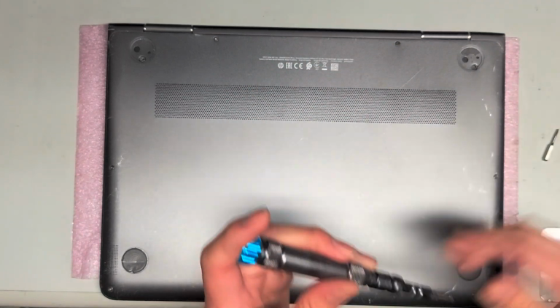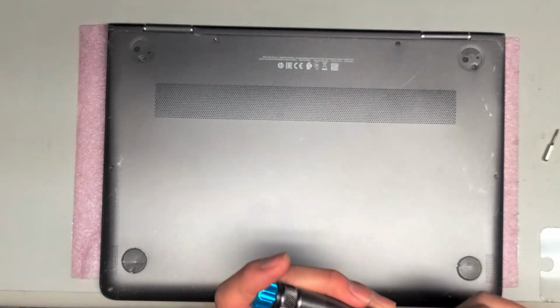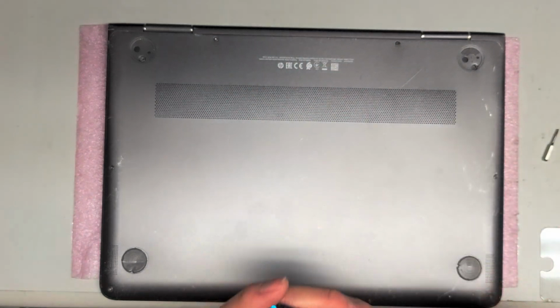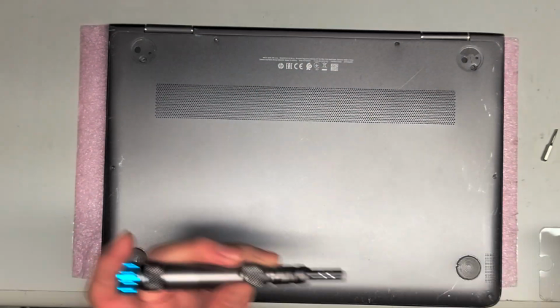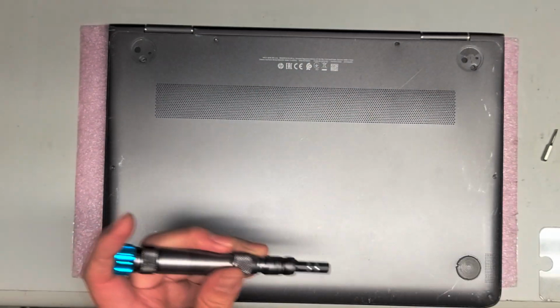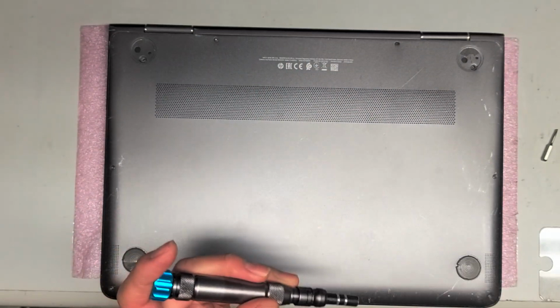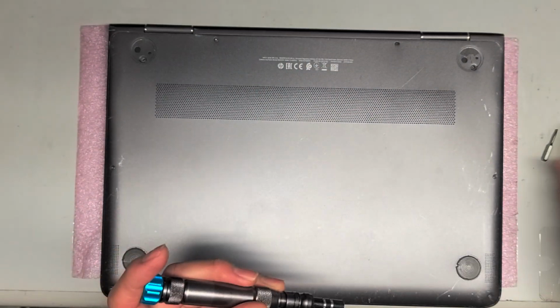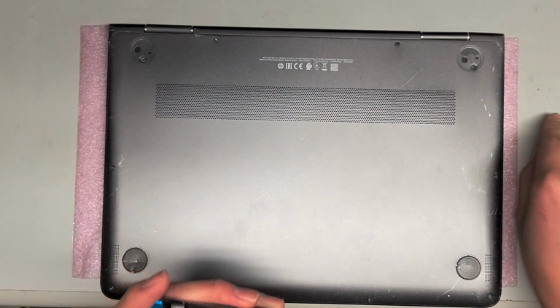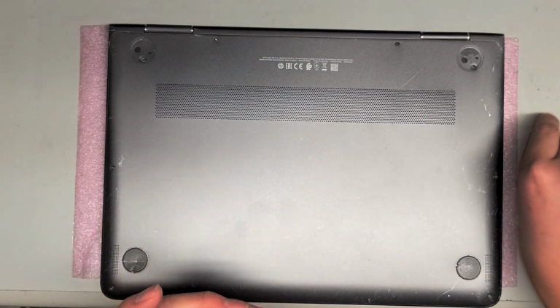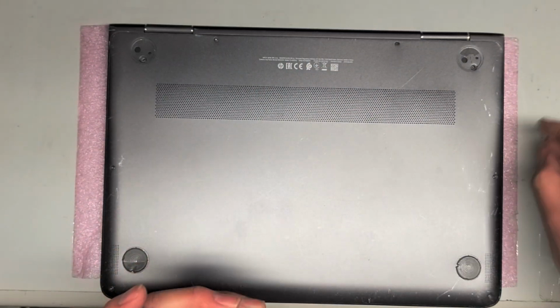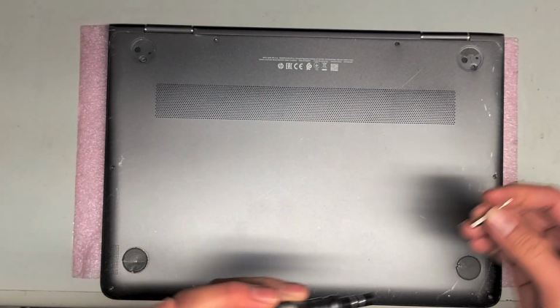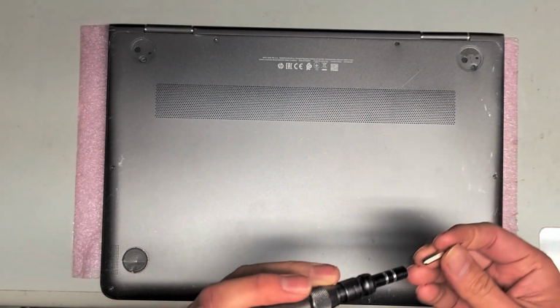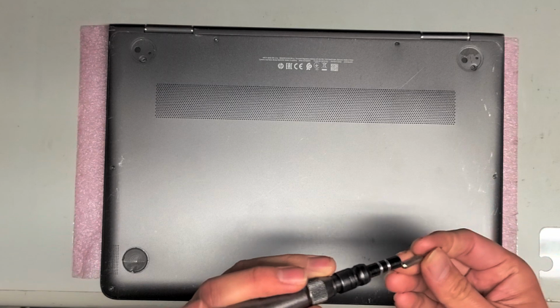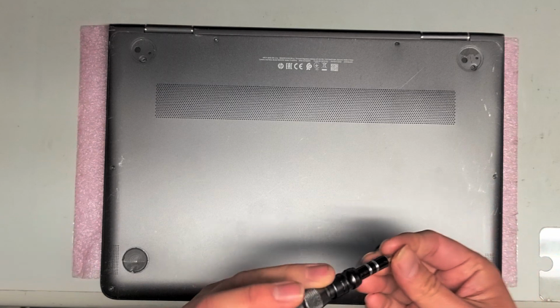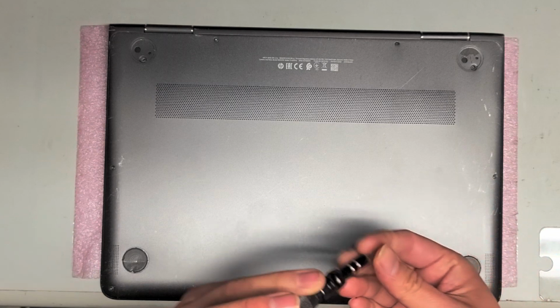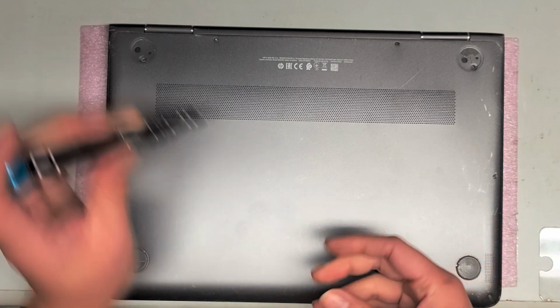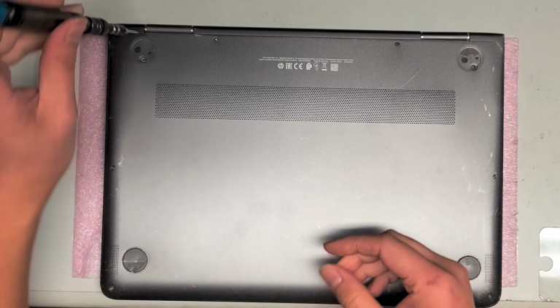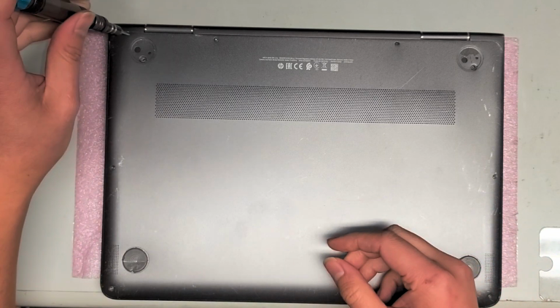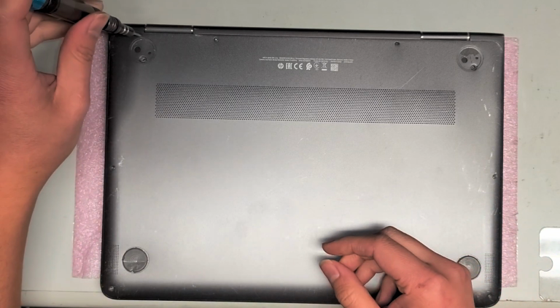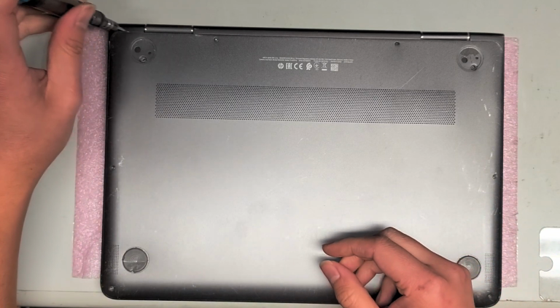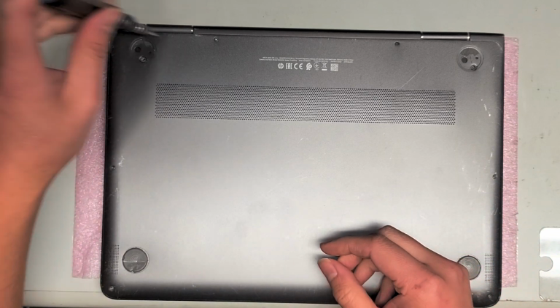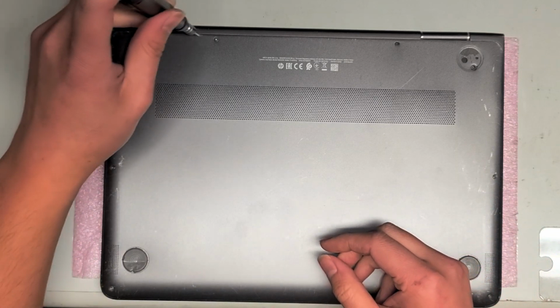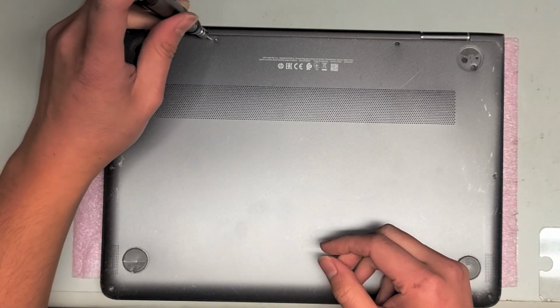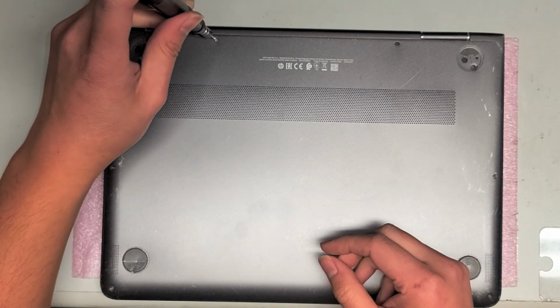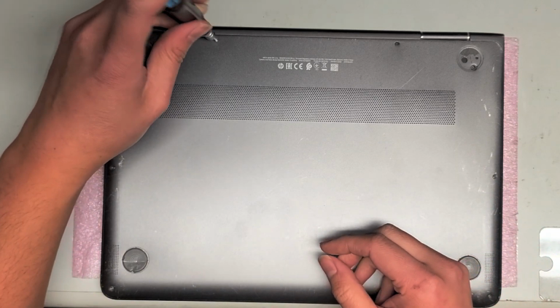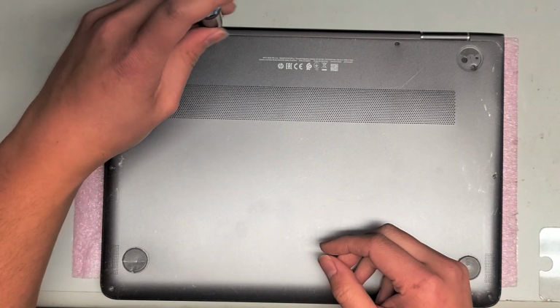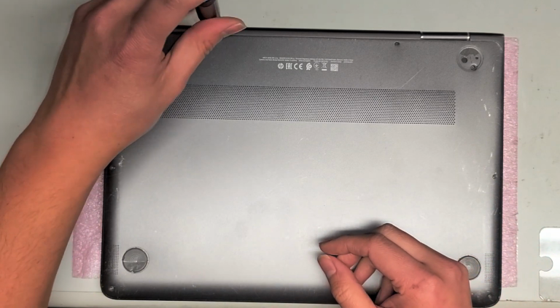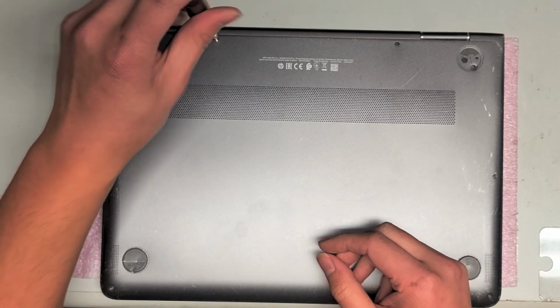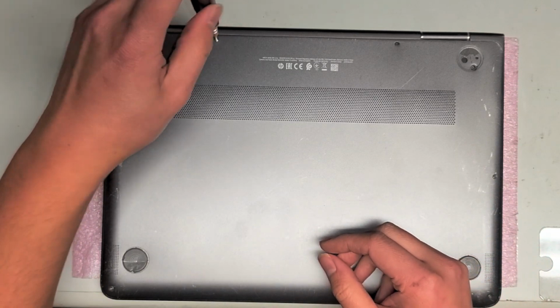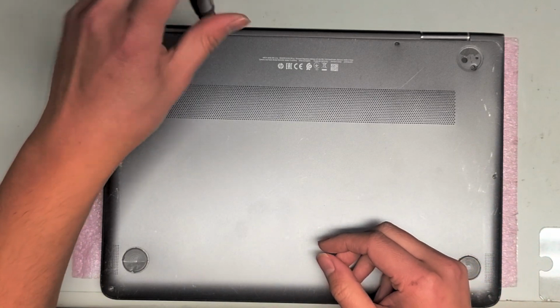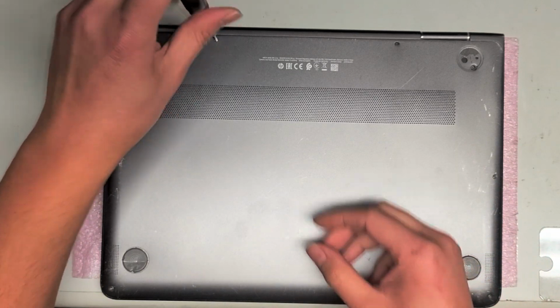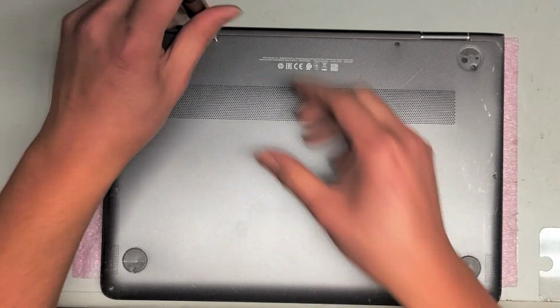Remove those two screws, then switch to the T5 screwdriver and remove the two screws here.